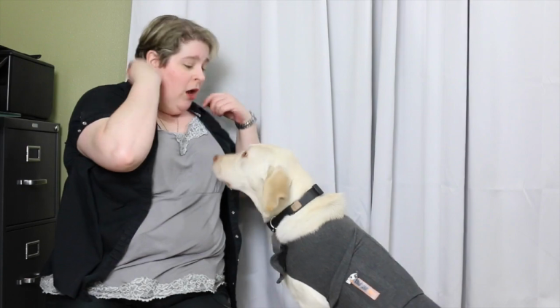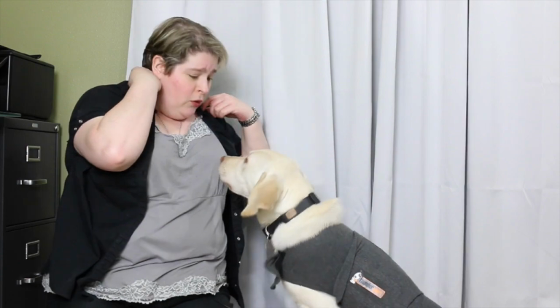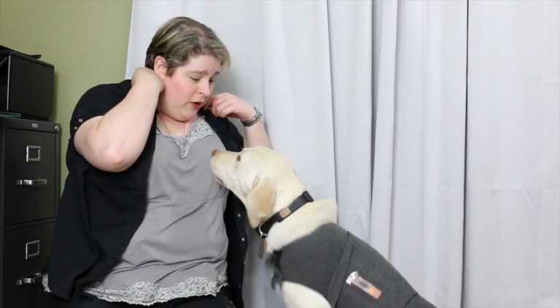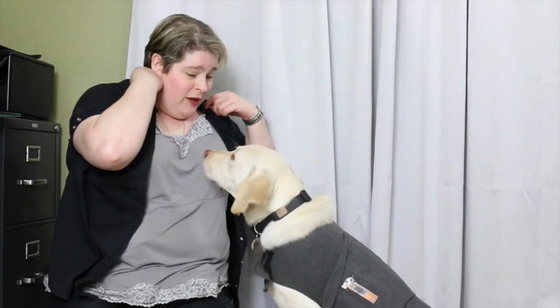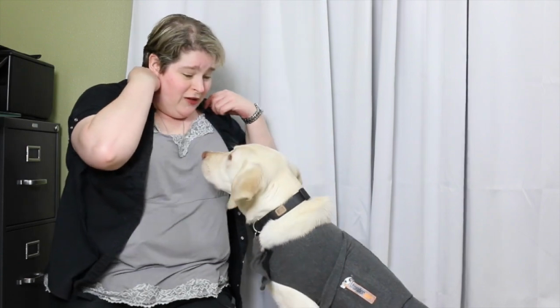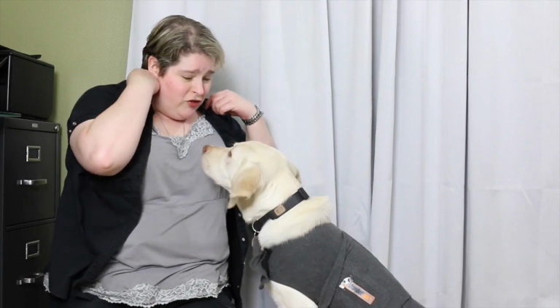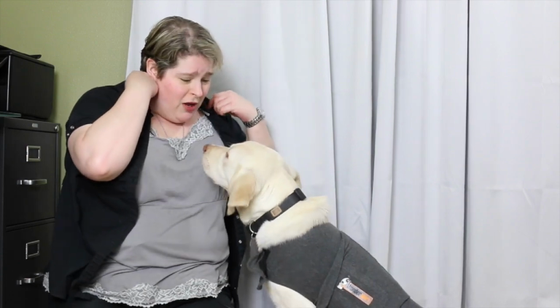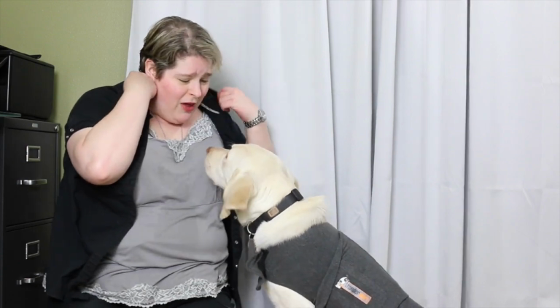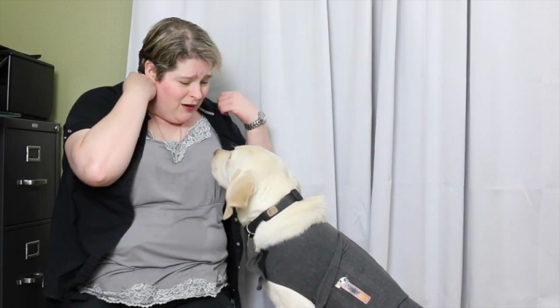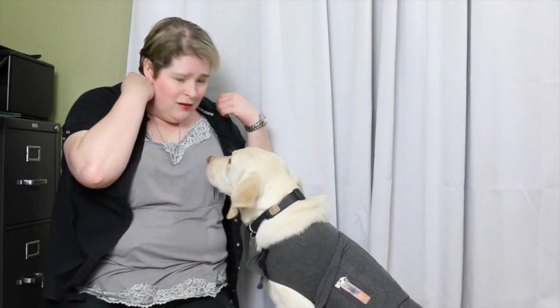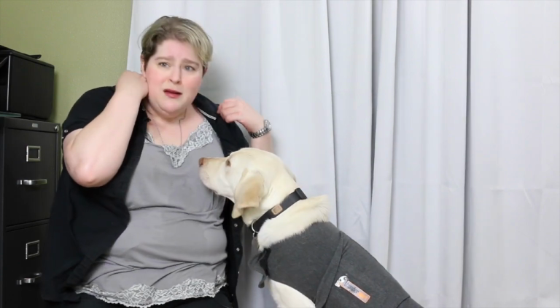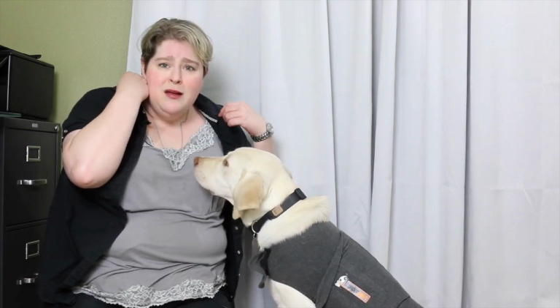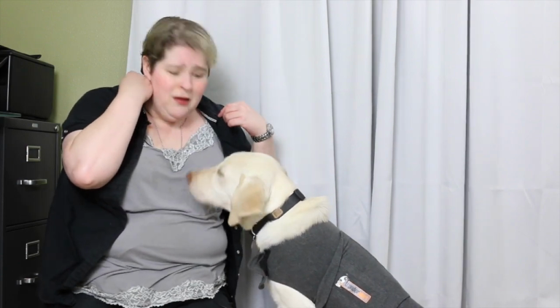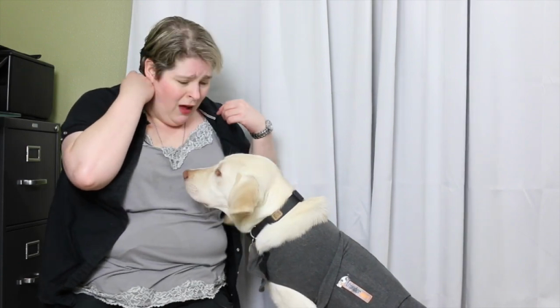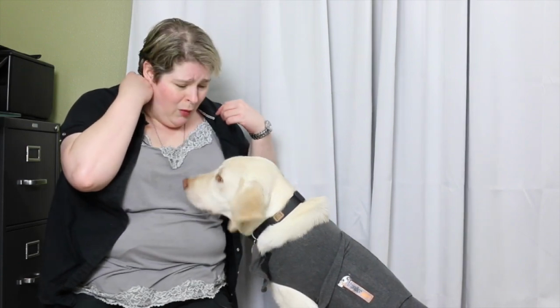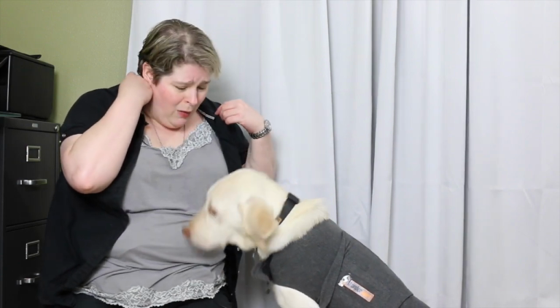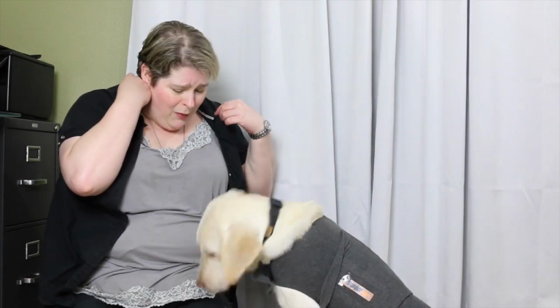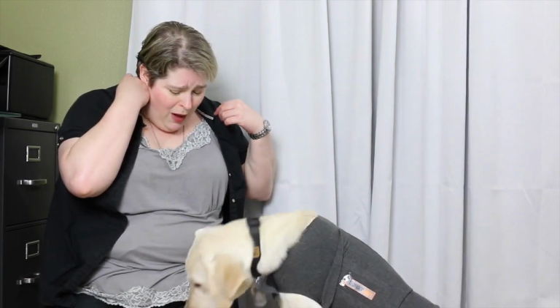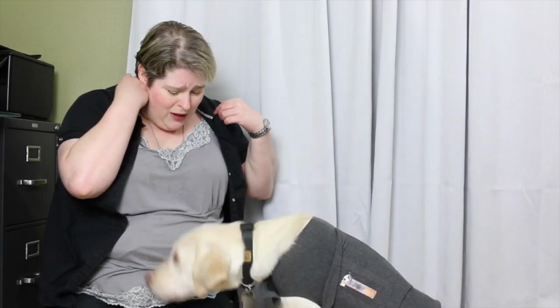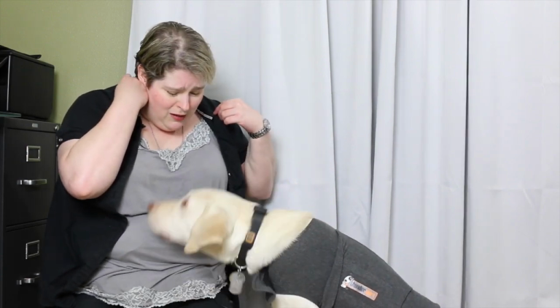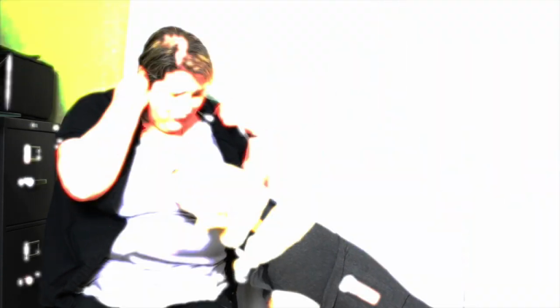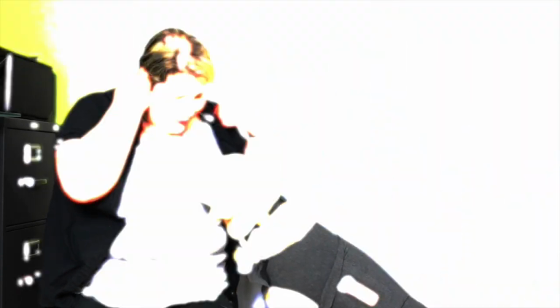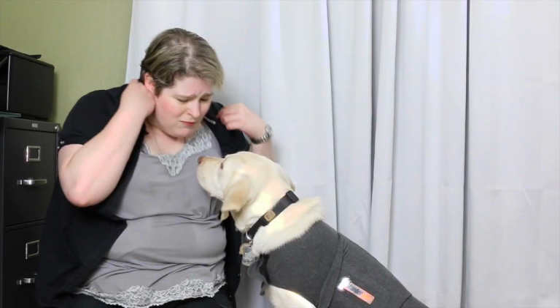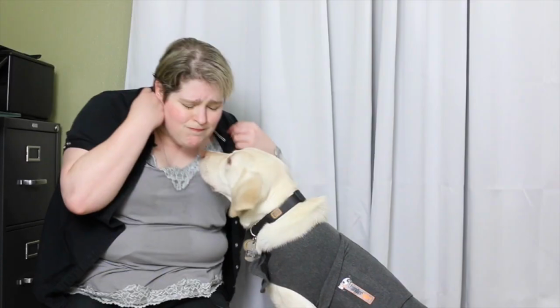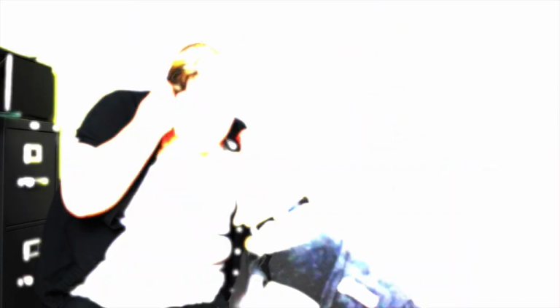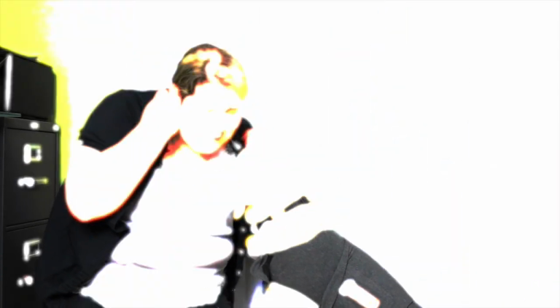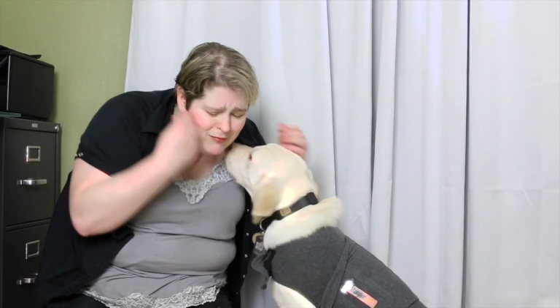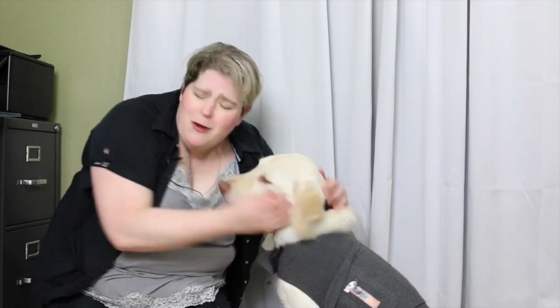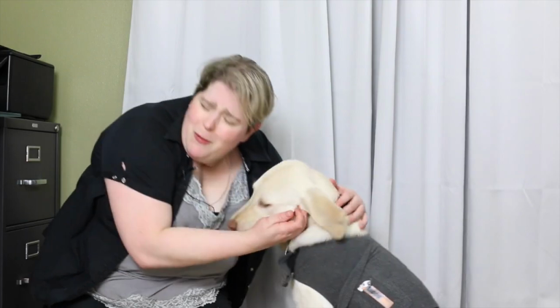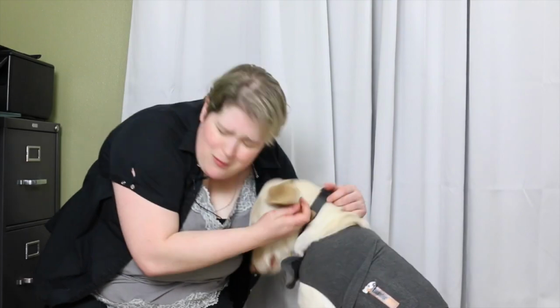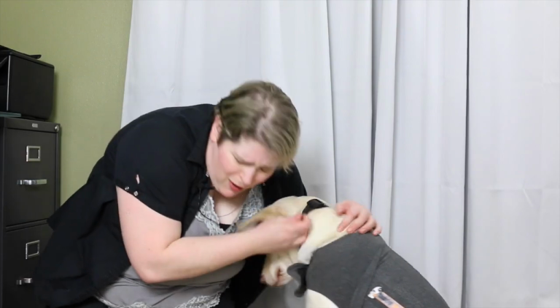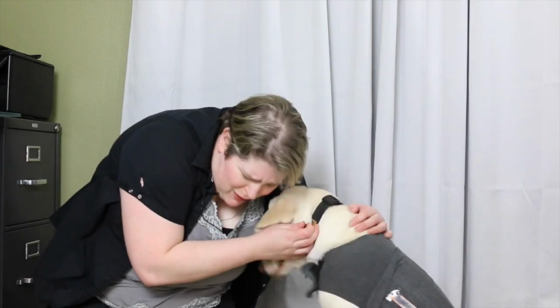Luke, did you hear that? I love my mommy.